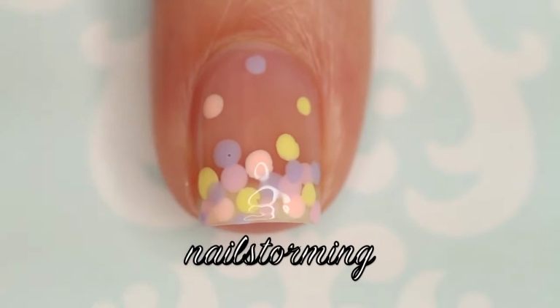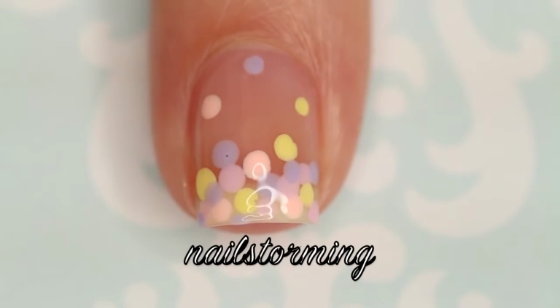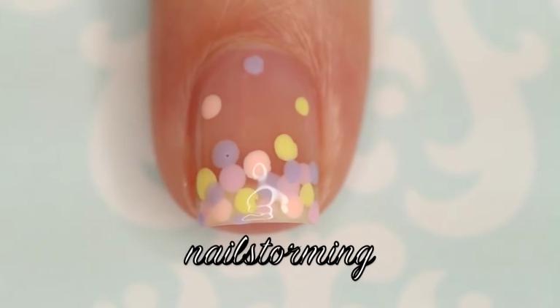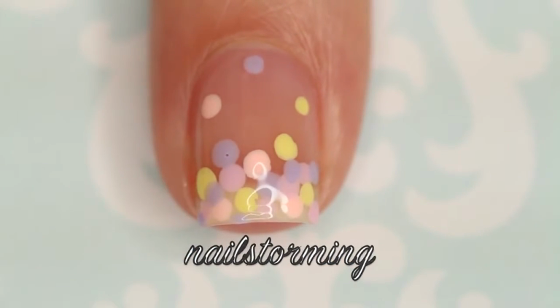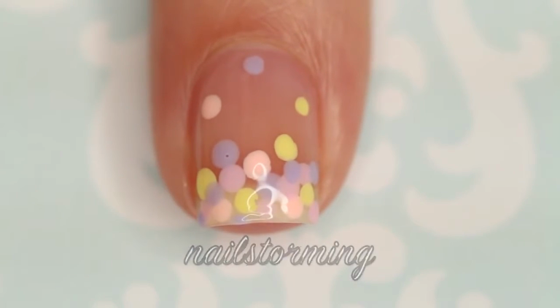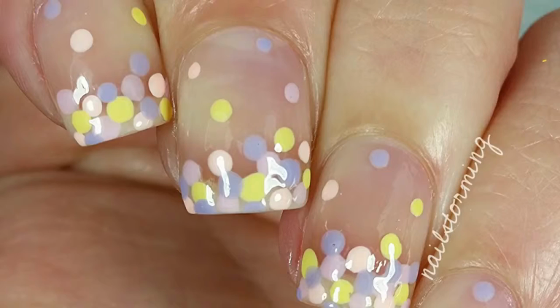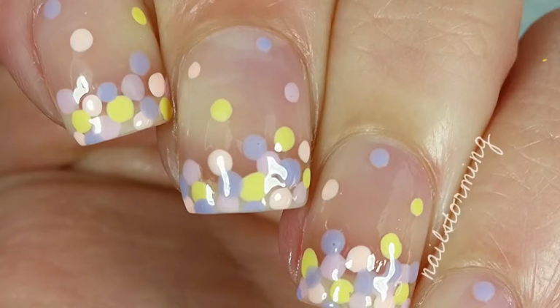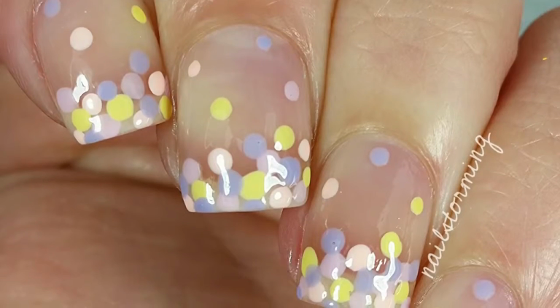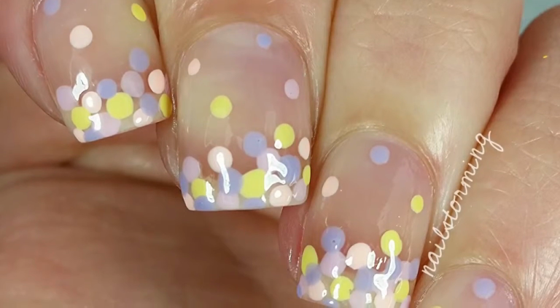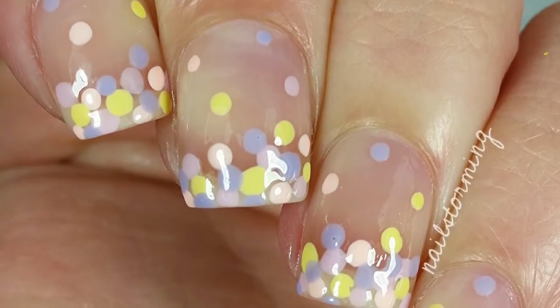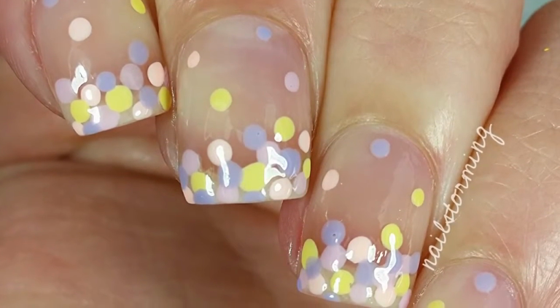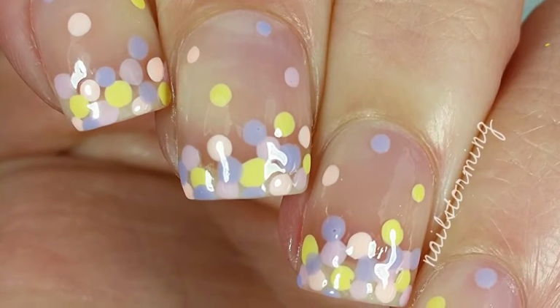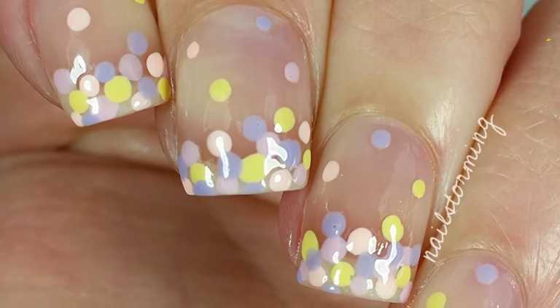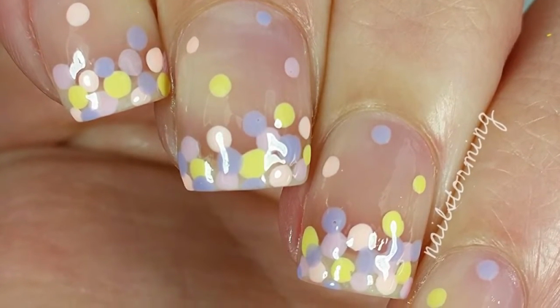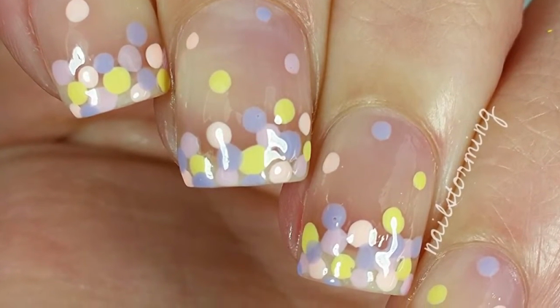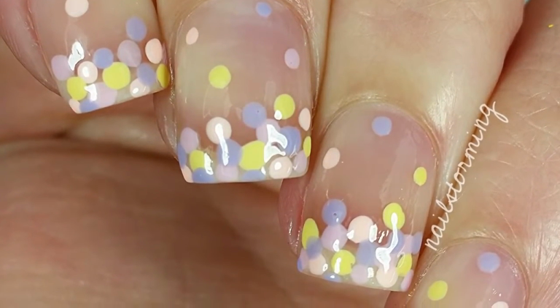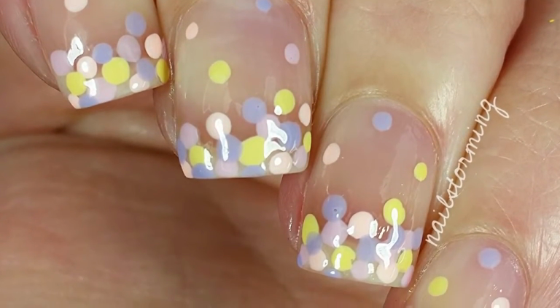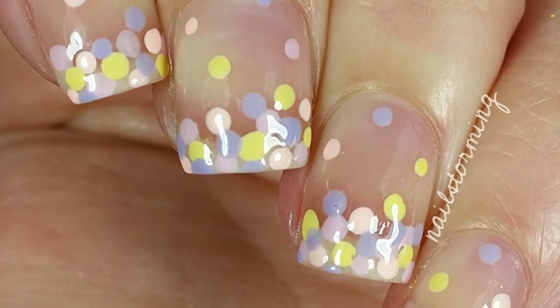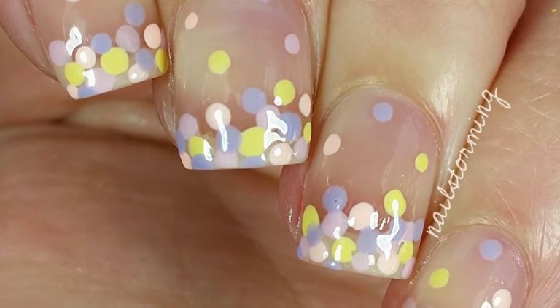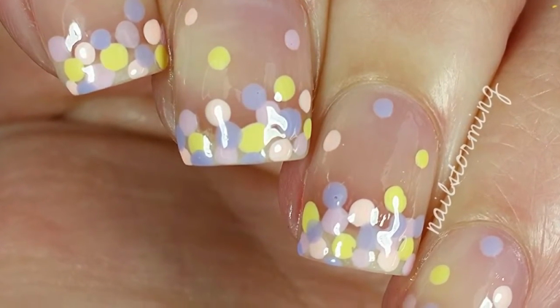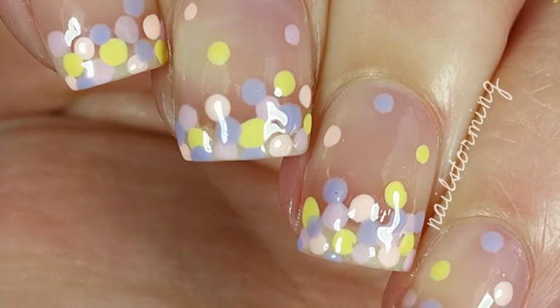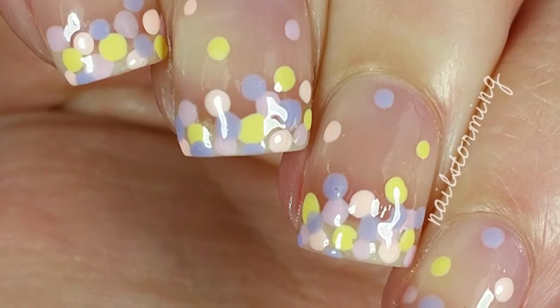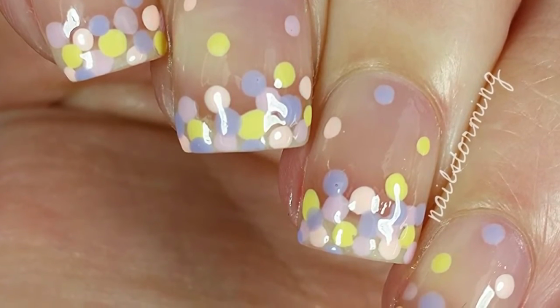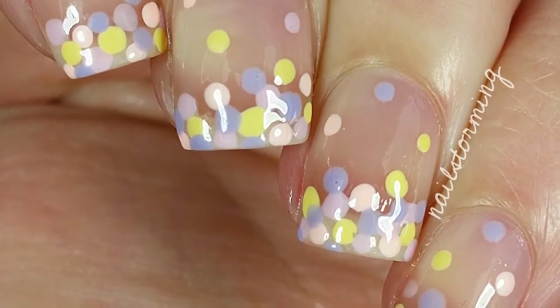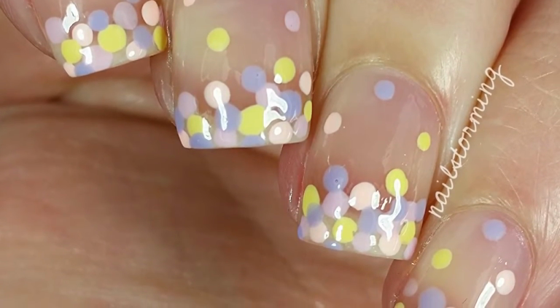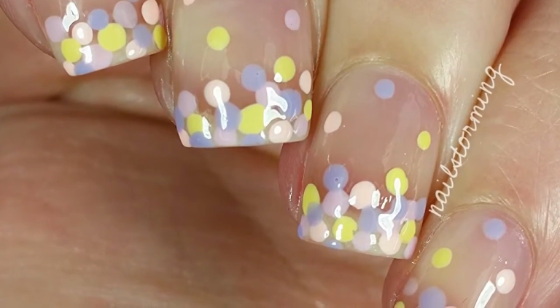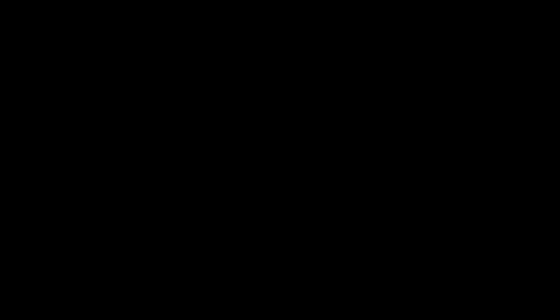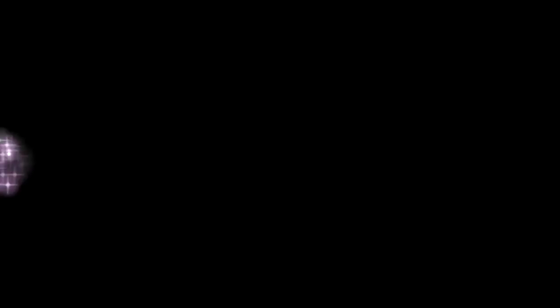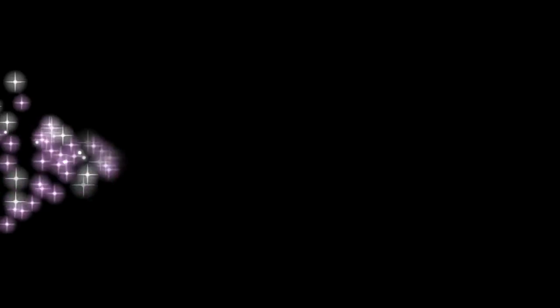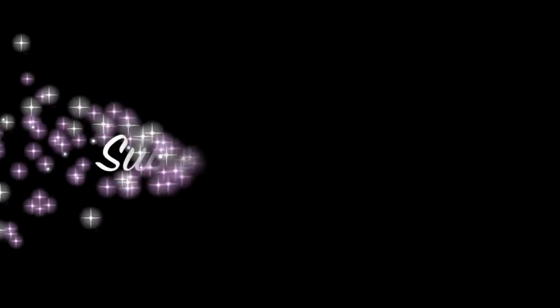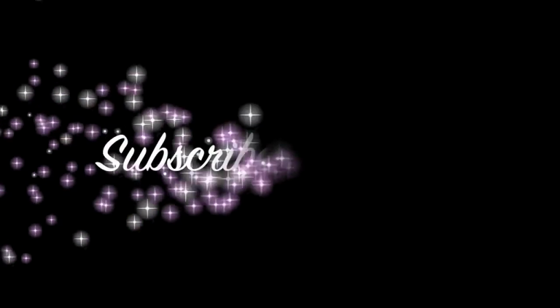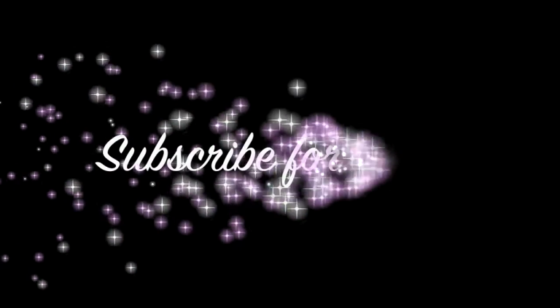If you recreate this look, please tag Nailstorming Inspired on Instagram so I can see. Bye!